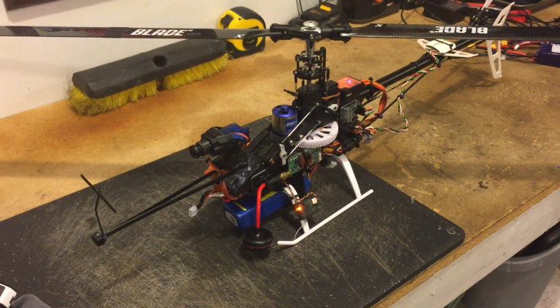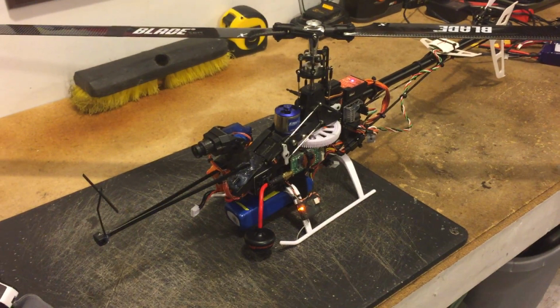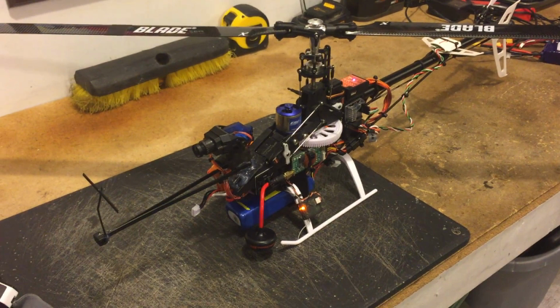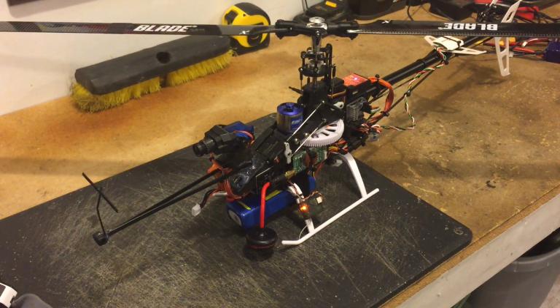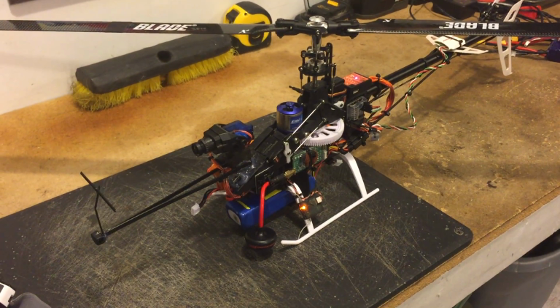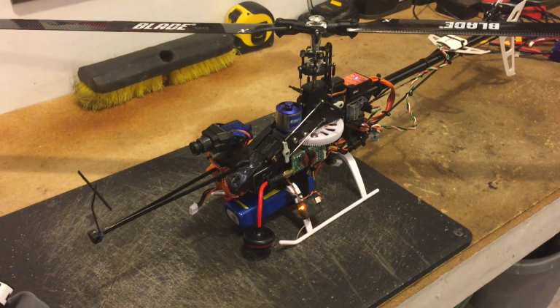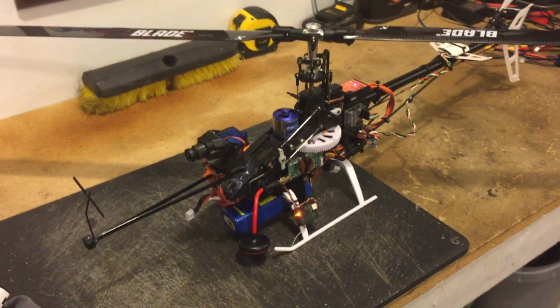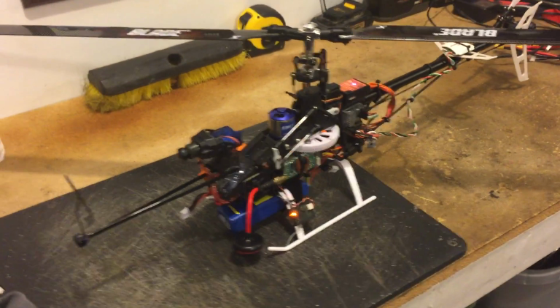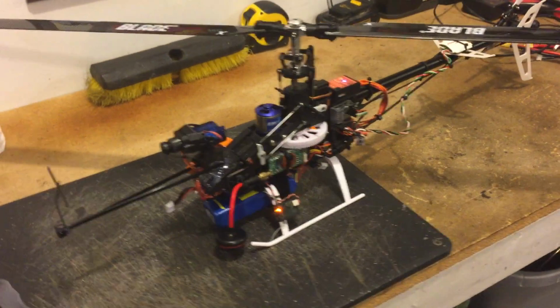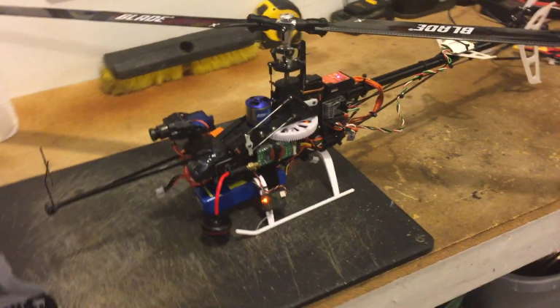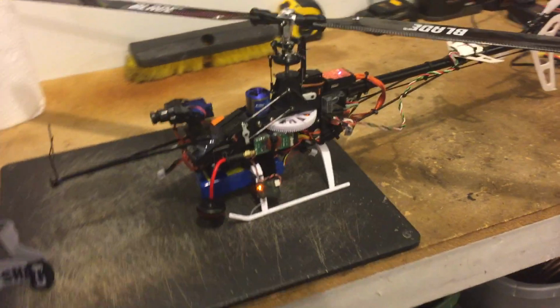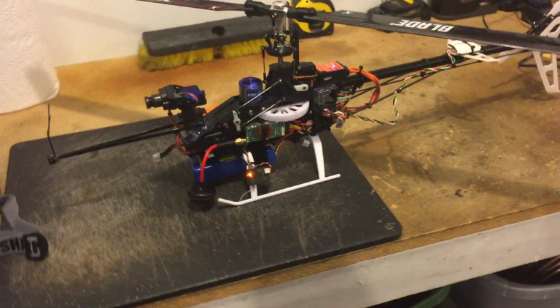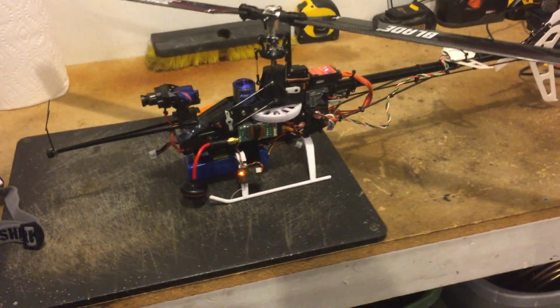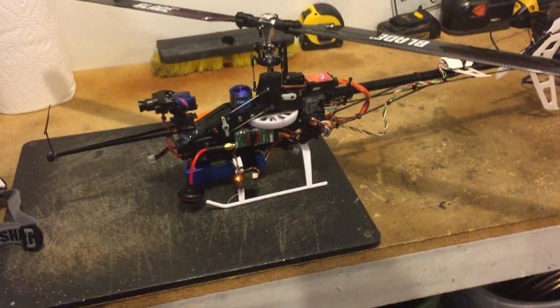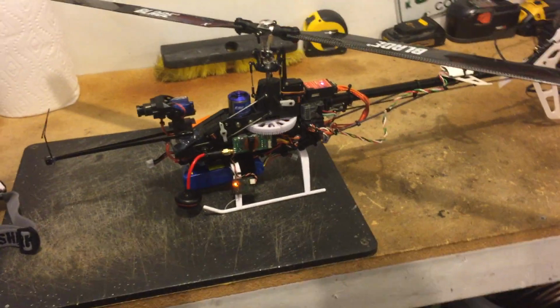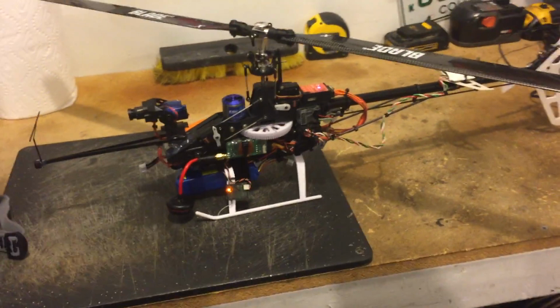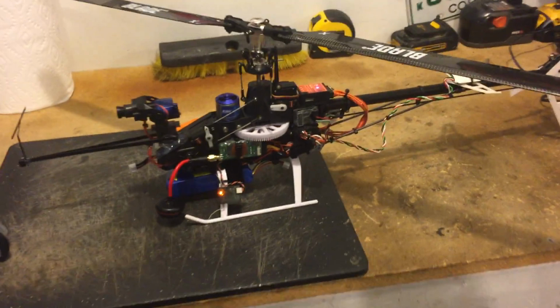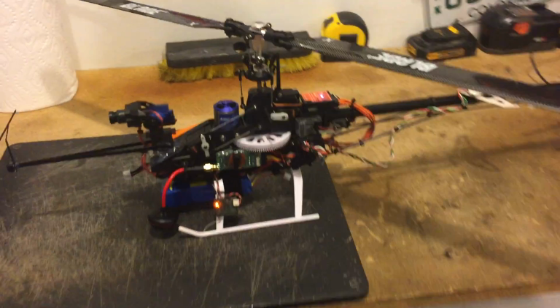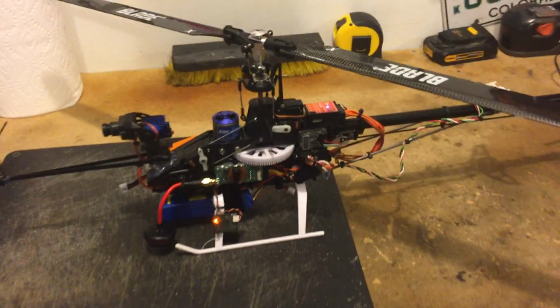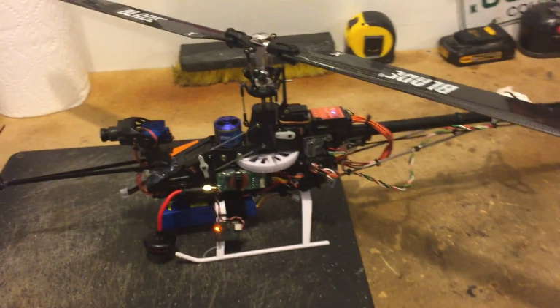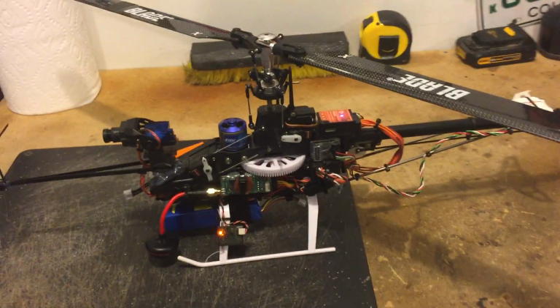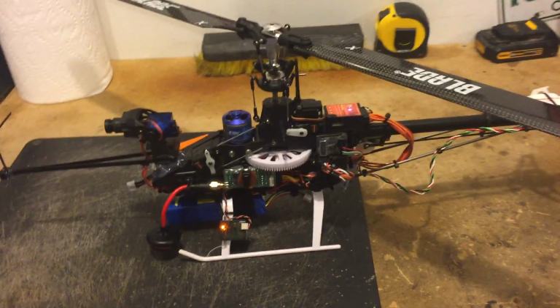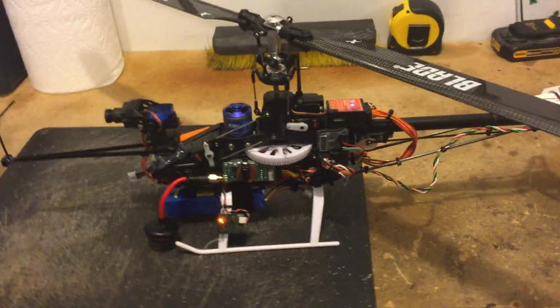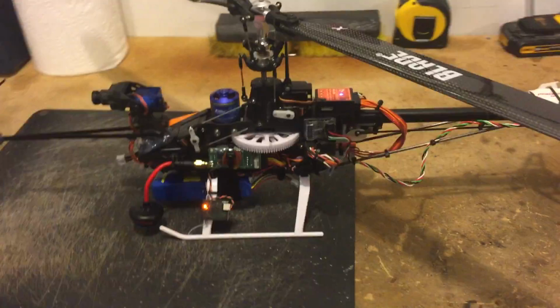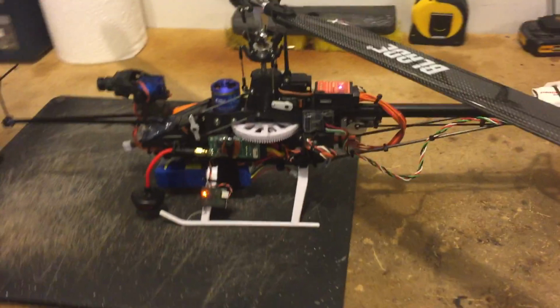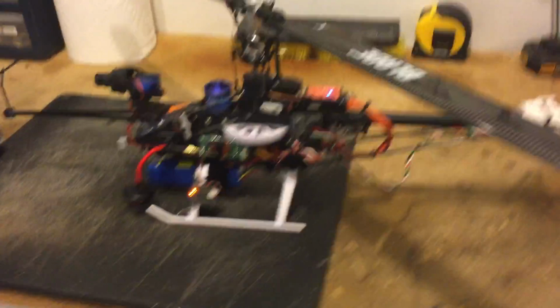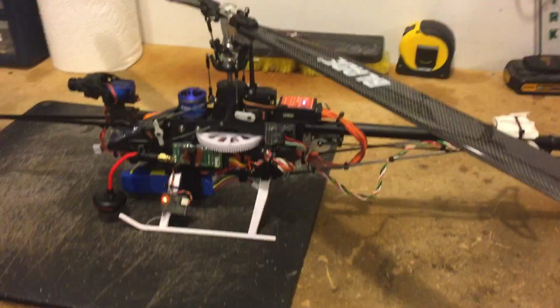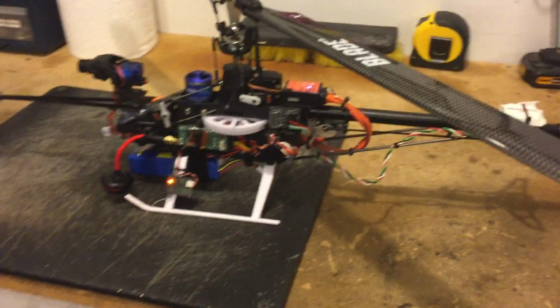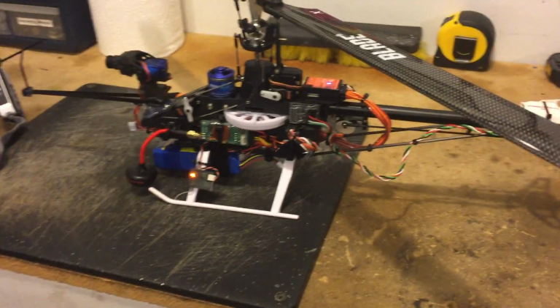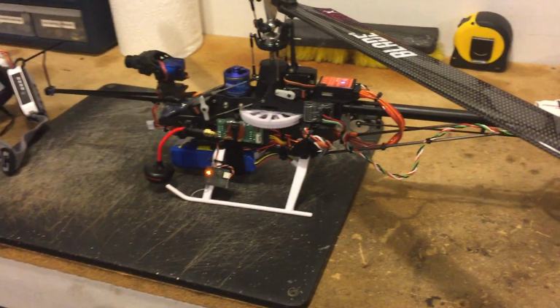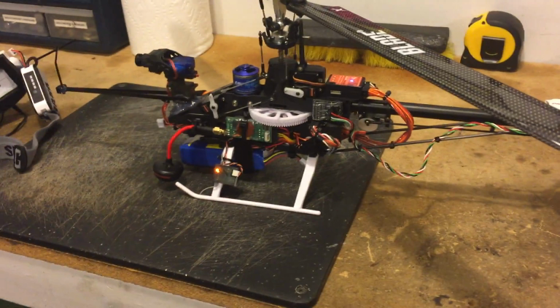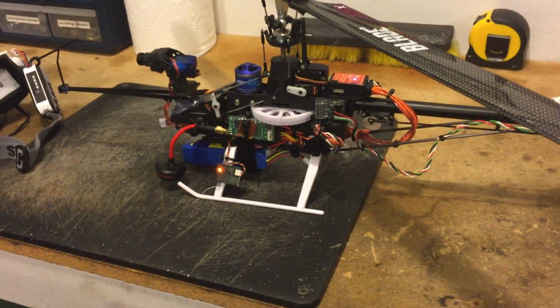To go with the thread on my 450X setup for FPV, I thought I'd make a quick demo video.